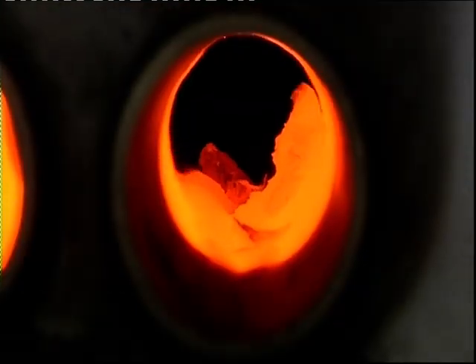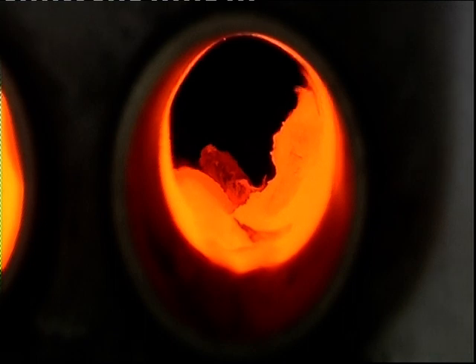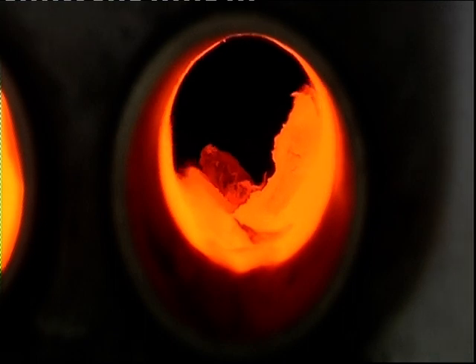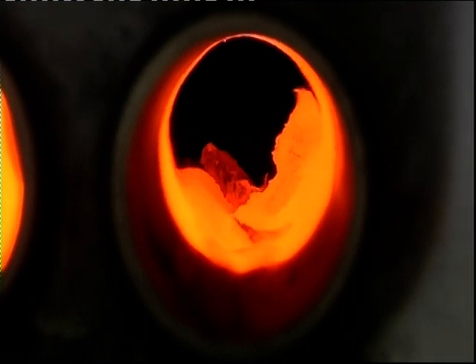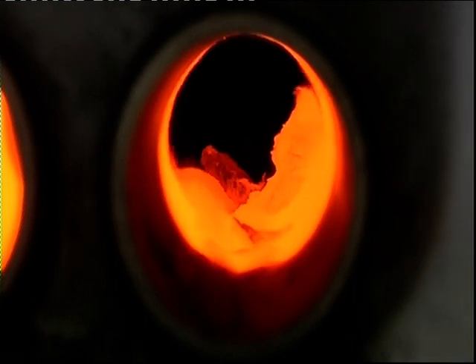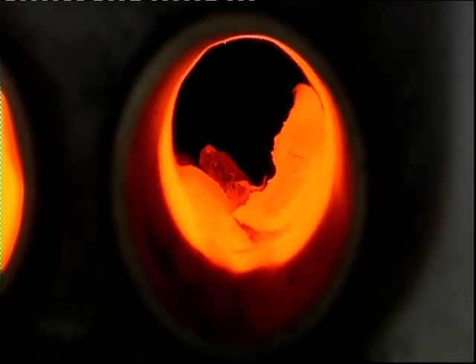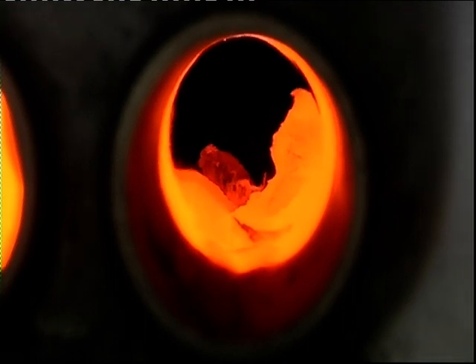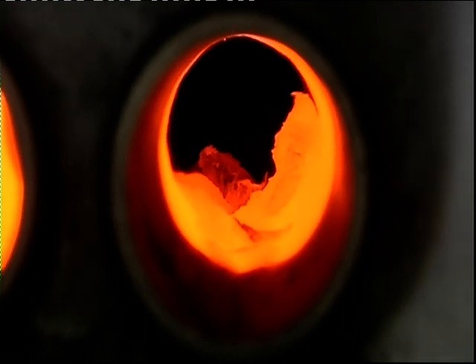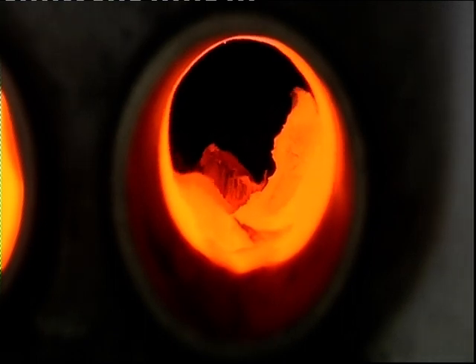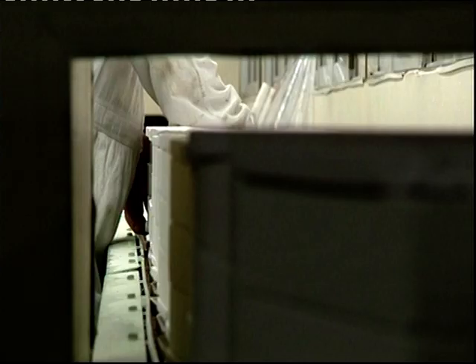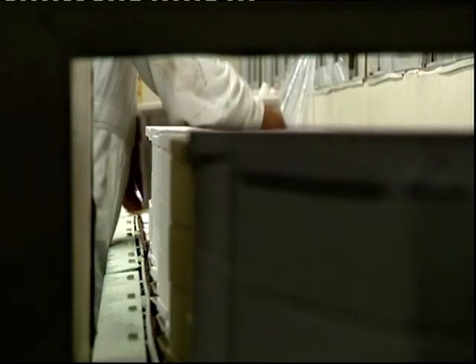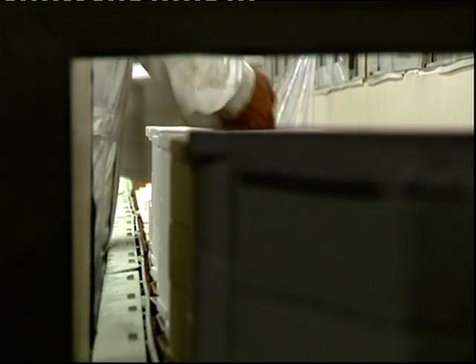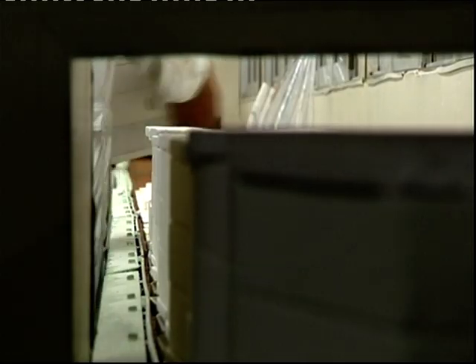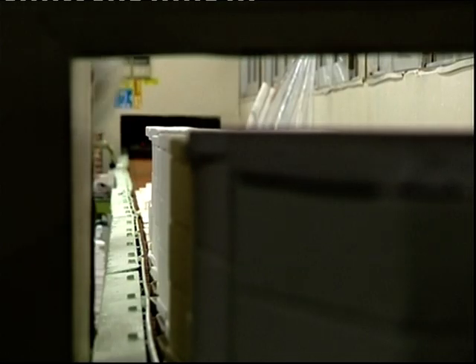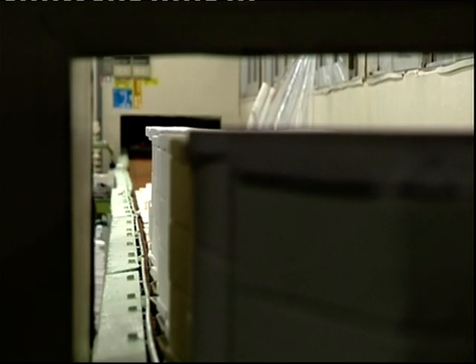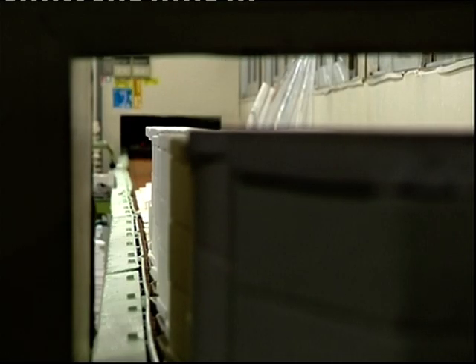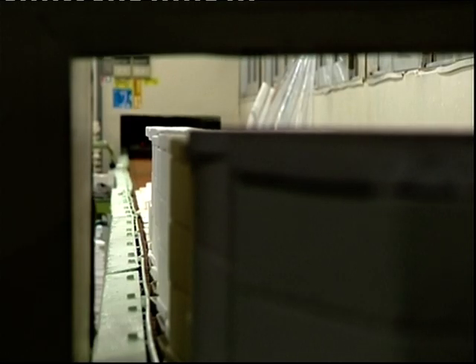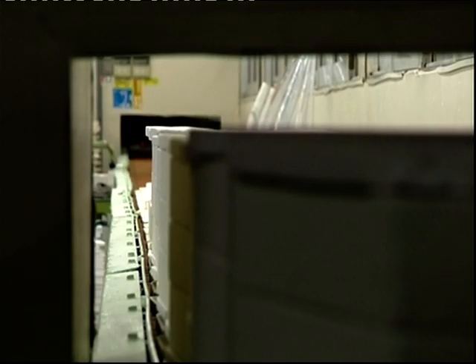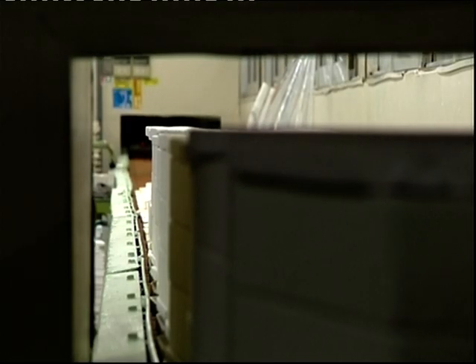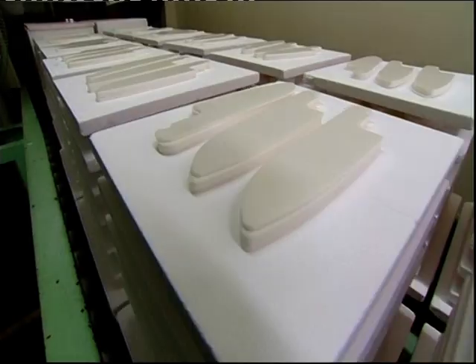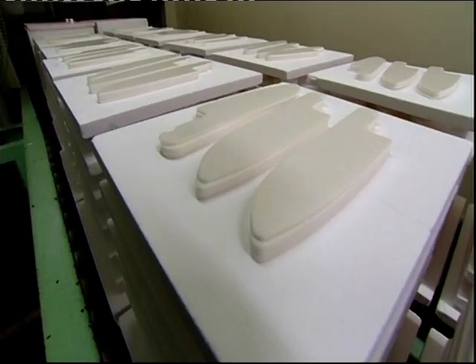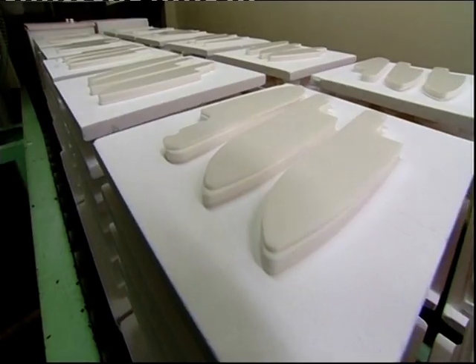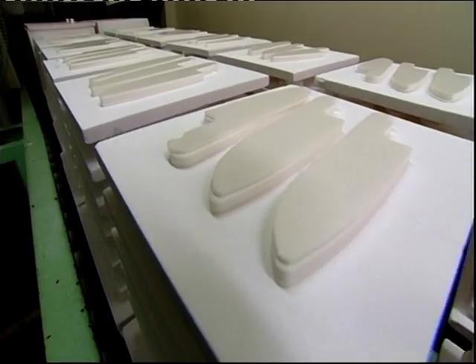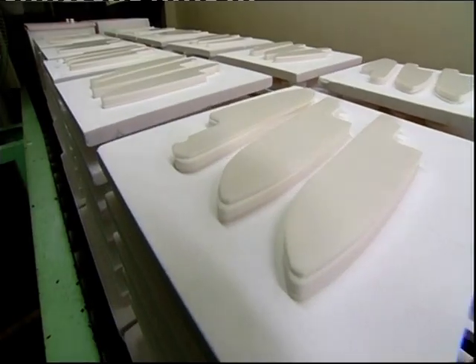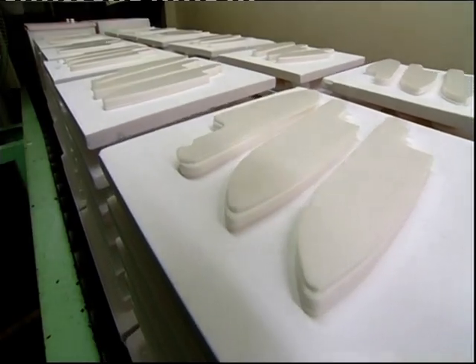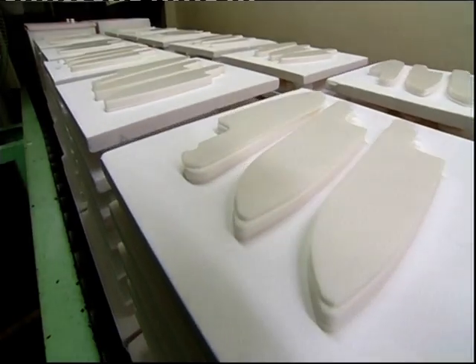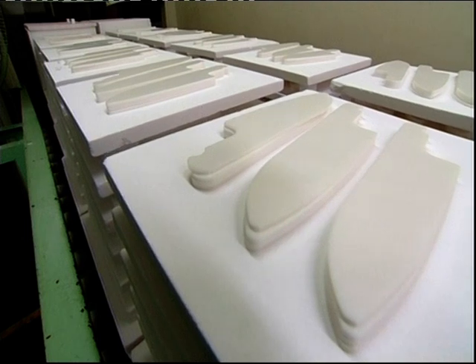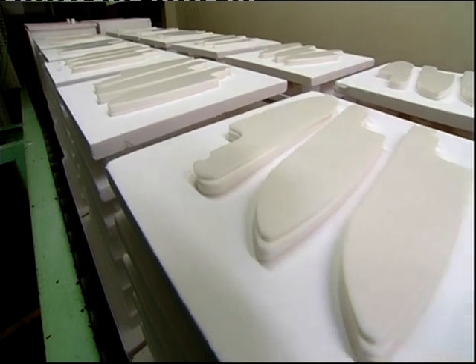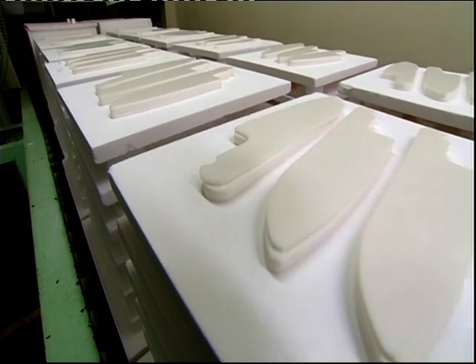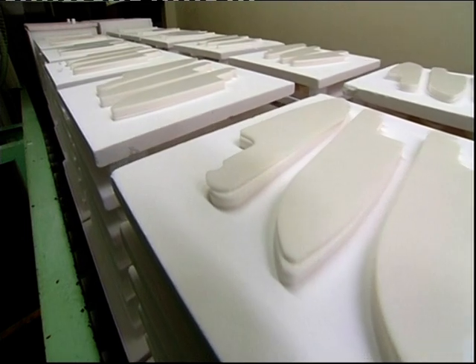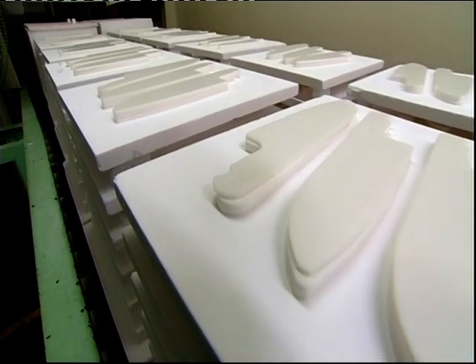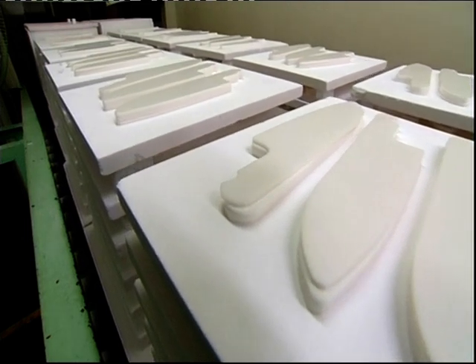The end result is an extremely hard blade, which is tougher even than the strongest steel equivalent.